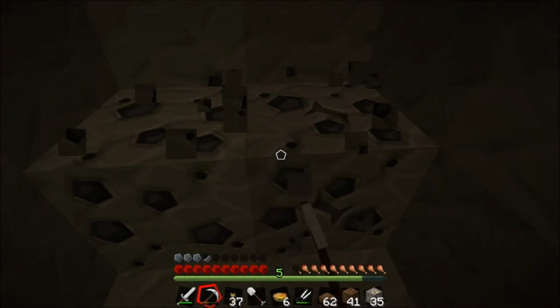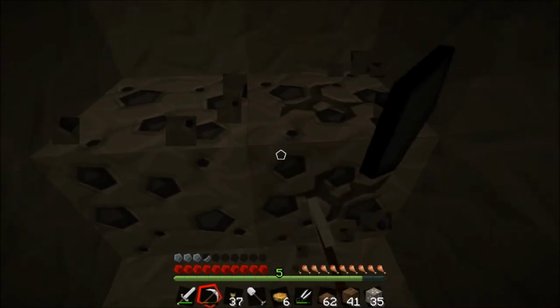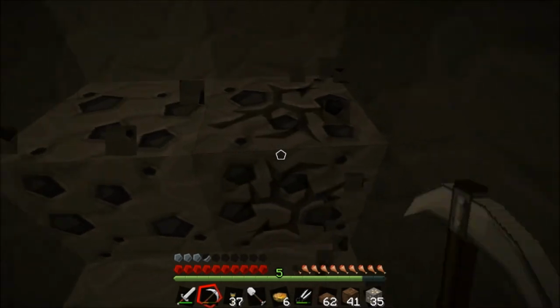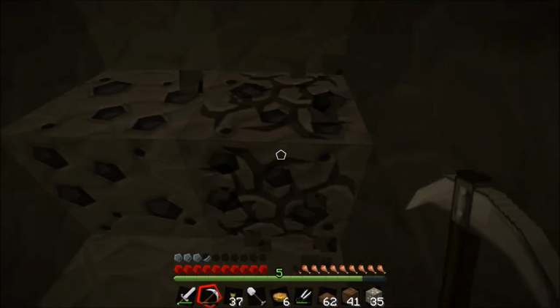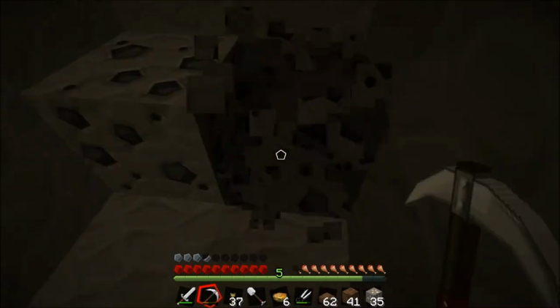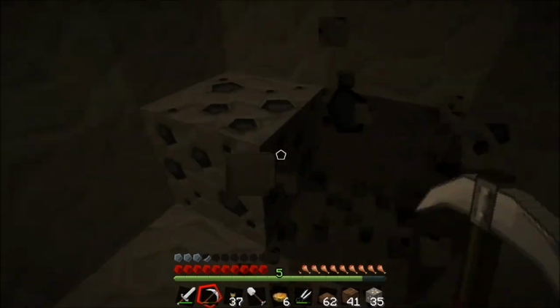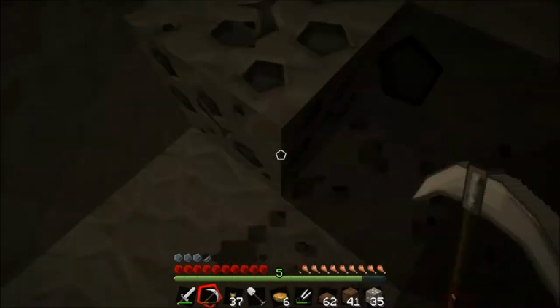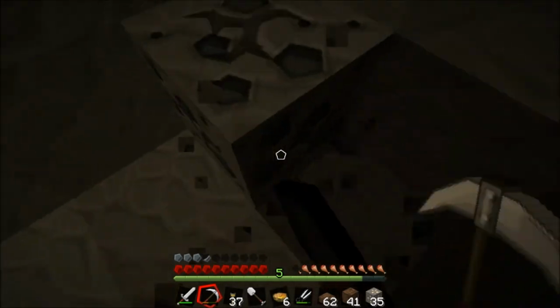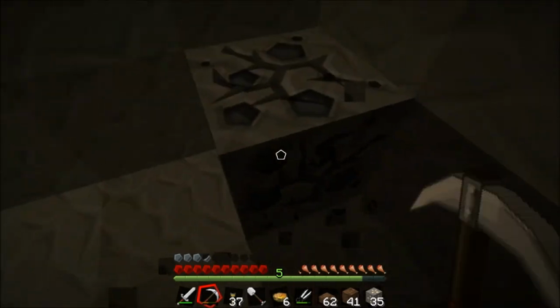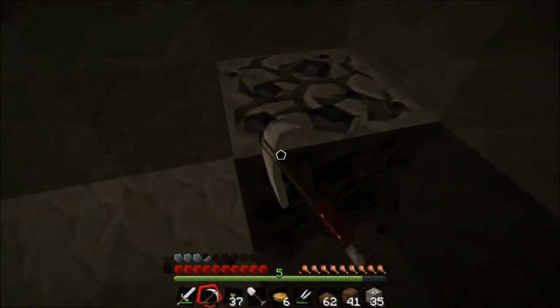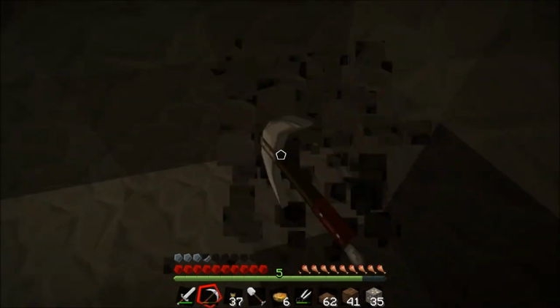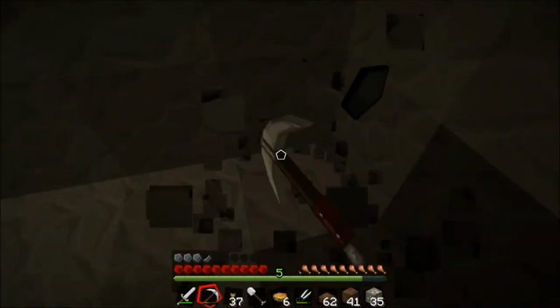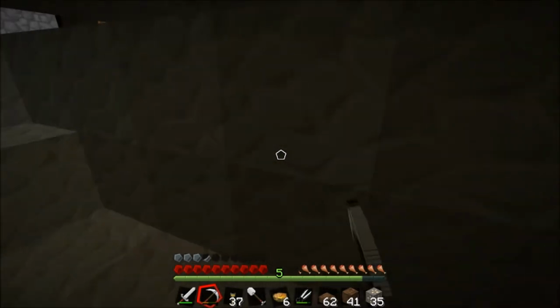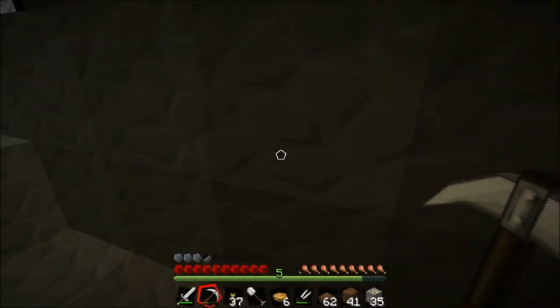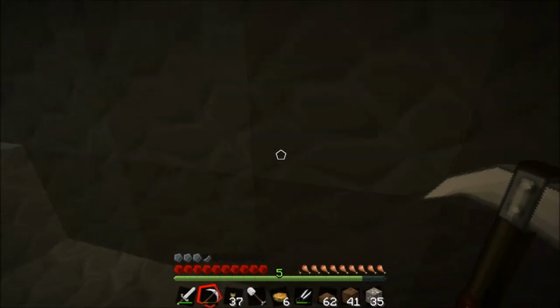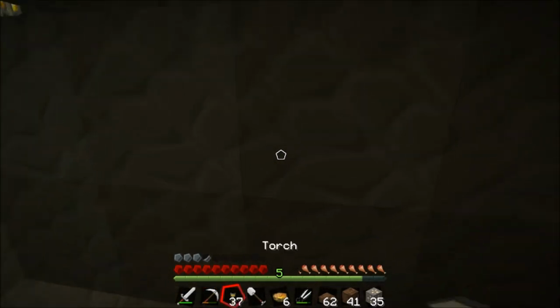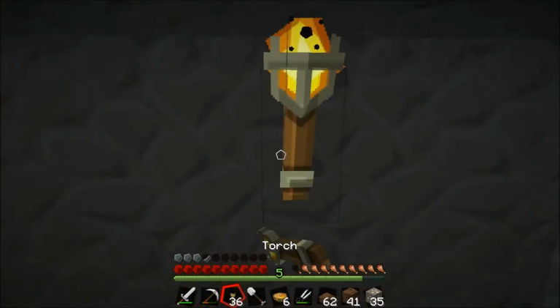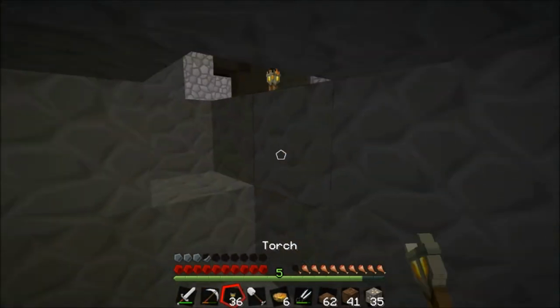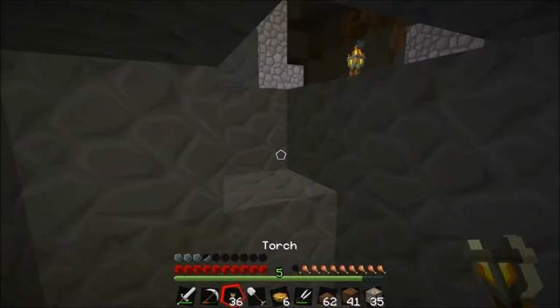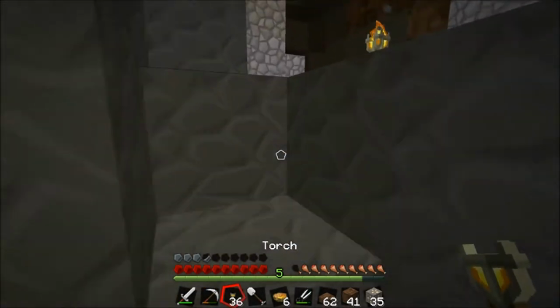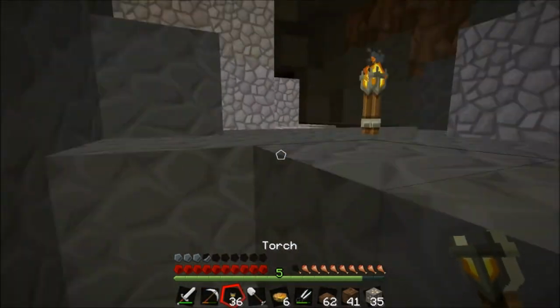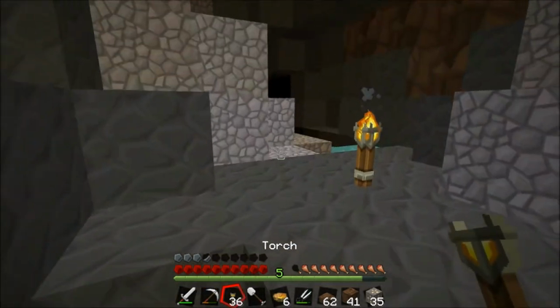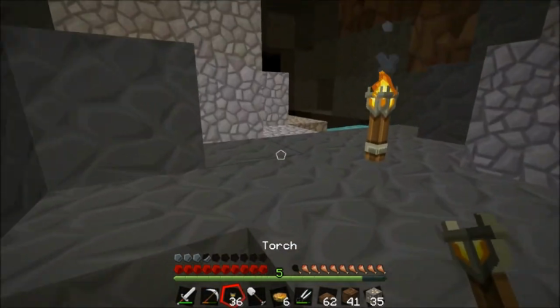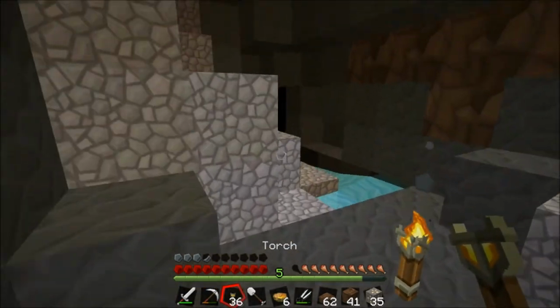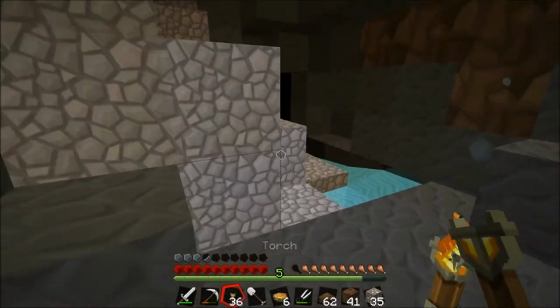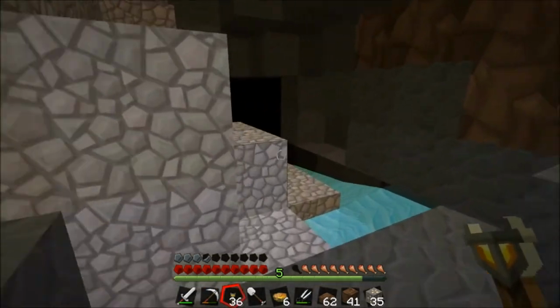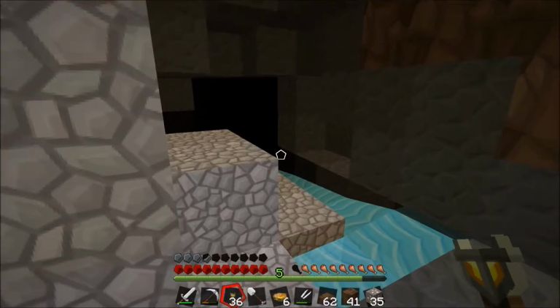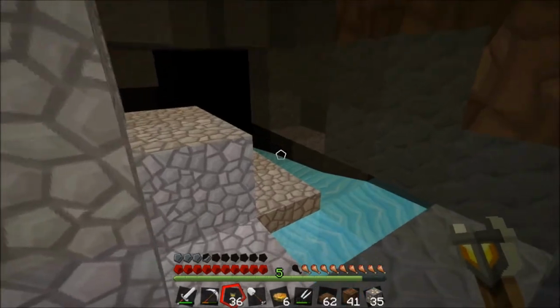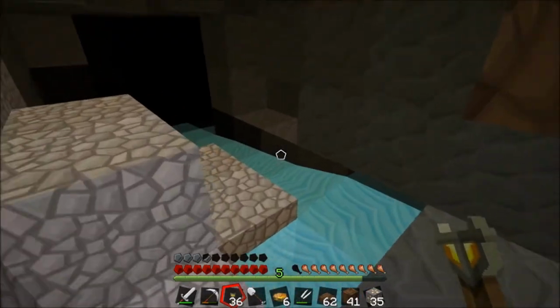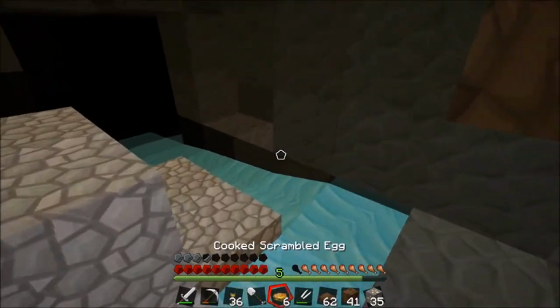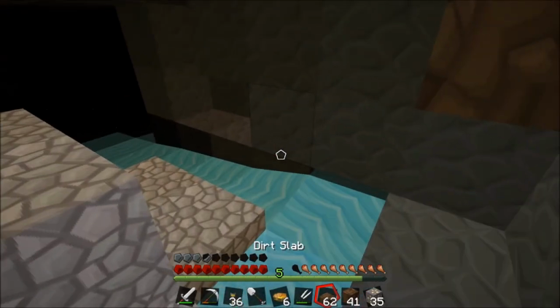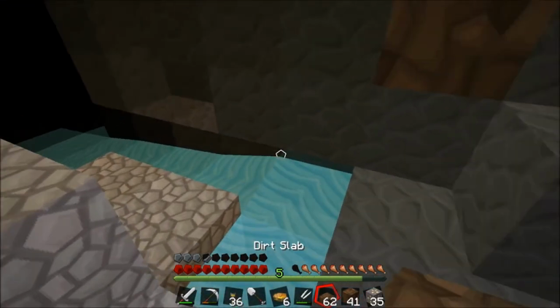We have to actually go through a cave that's already been carved out by the terrain so that we can find the diamonds, otherwise we won't be able to dig any of the stone. So it's pretty crucial that we do find diamonds.